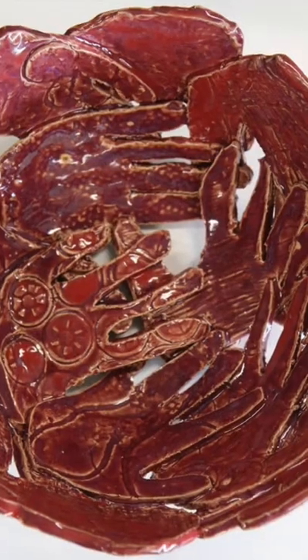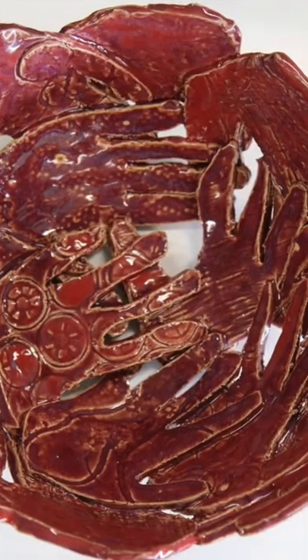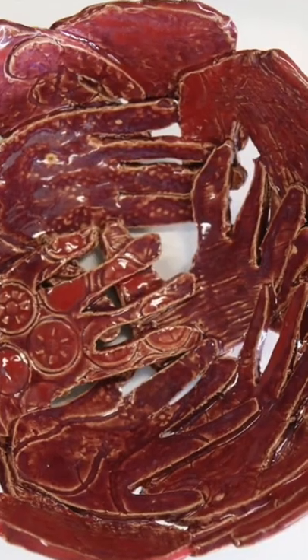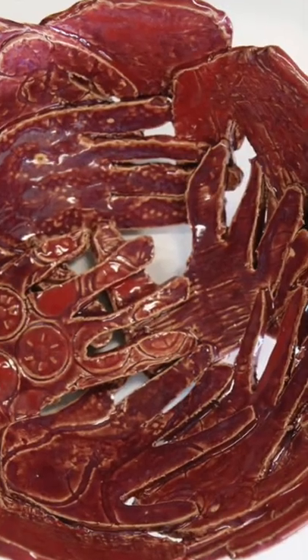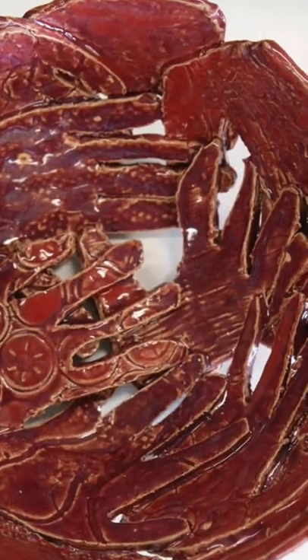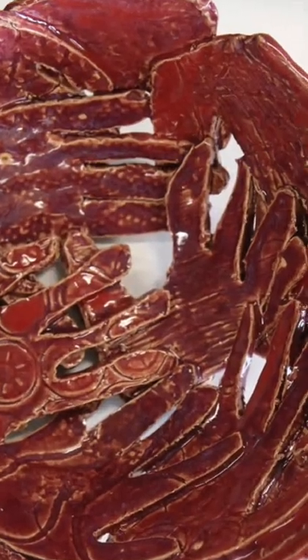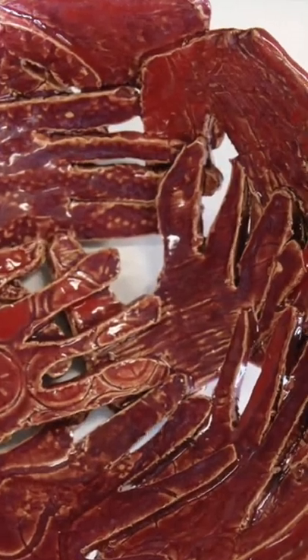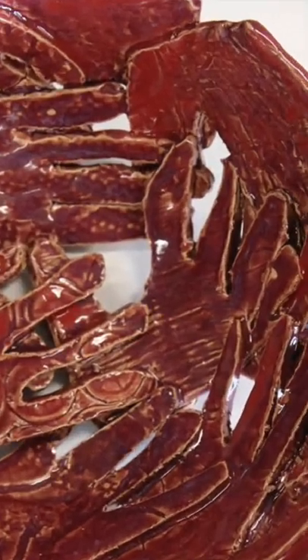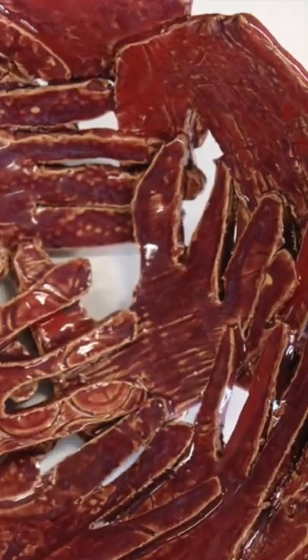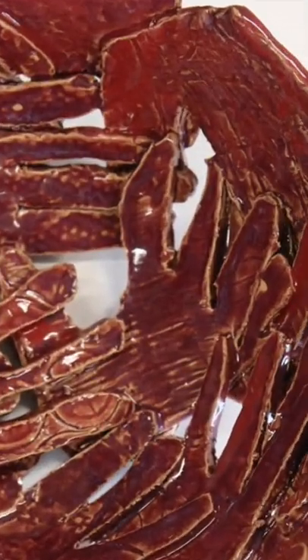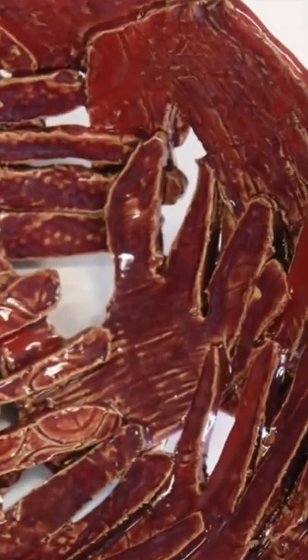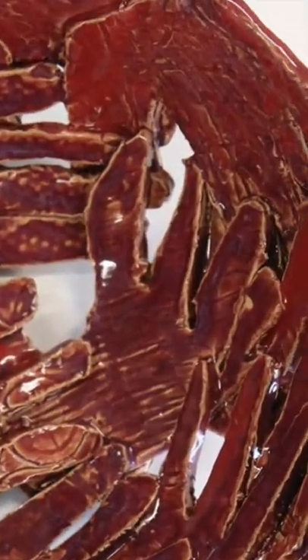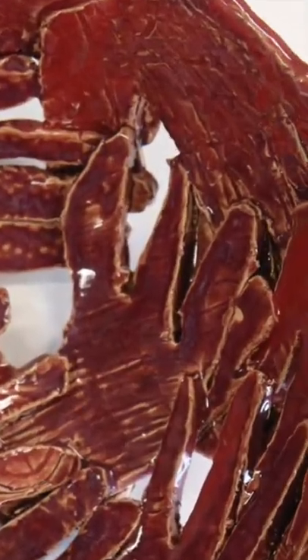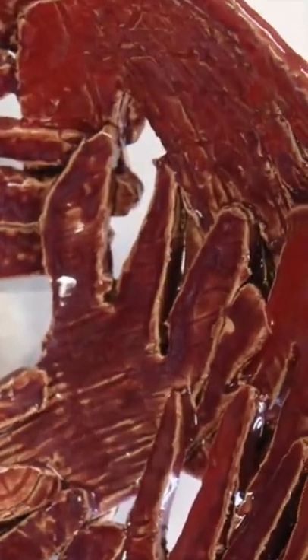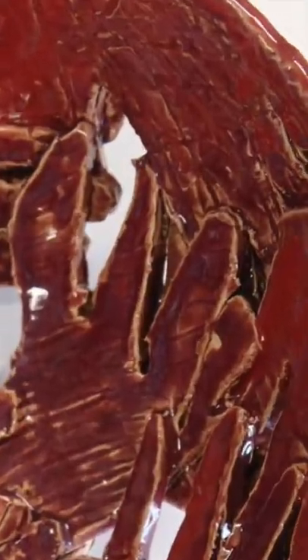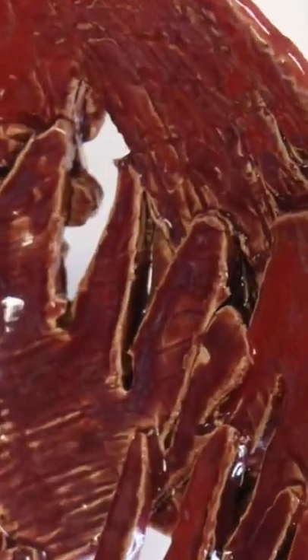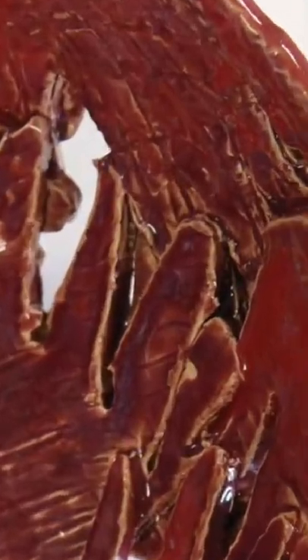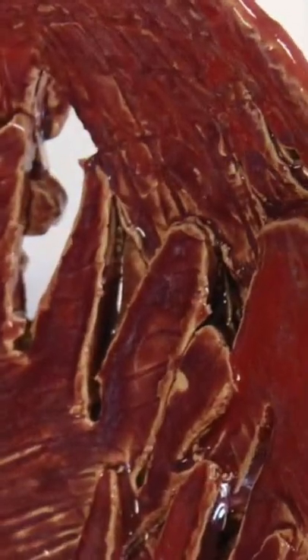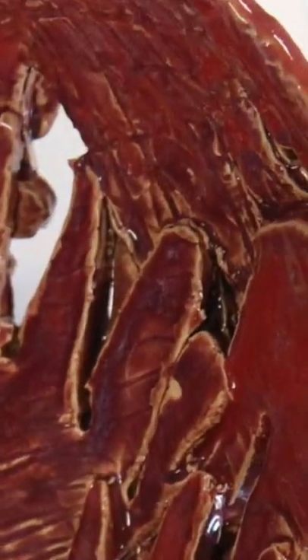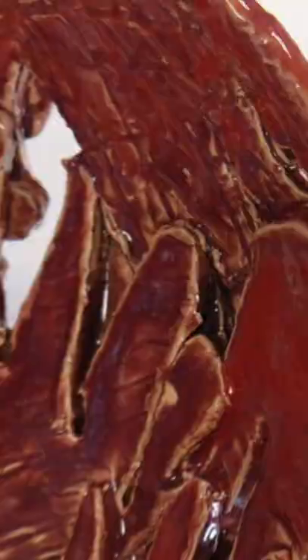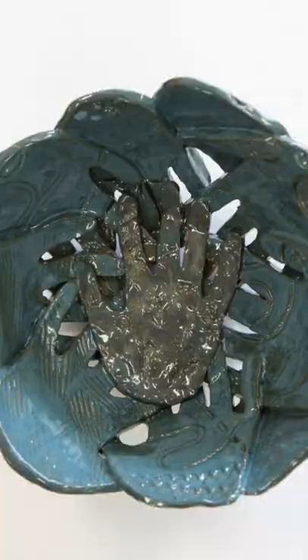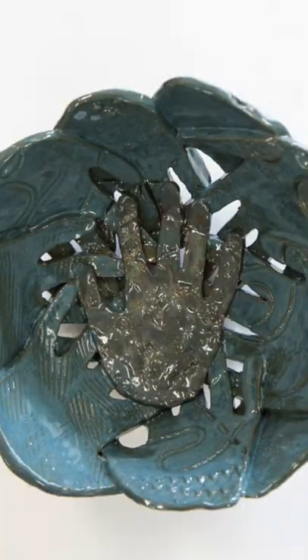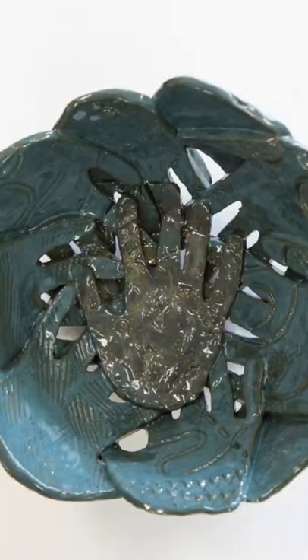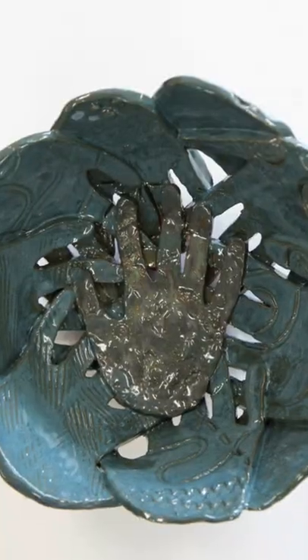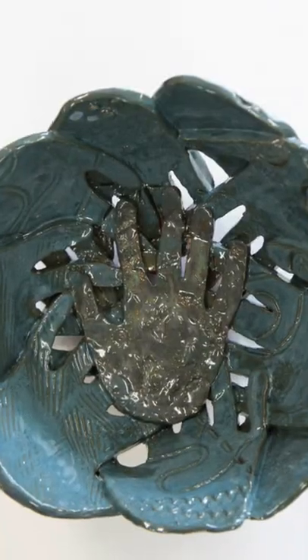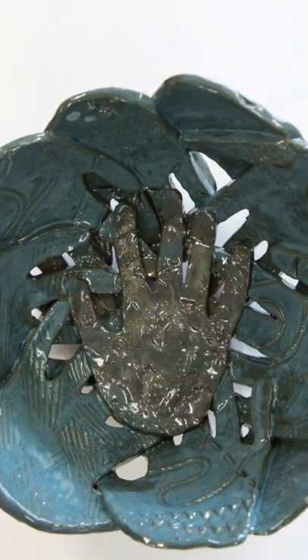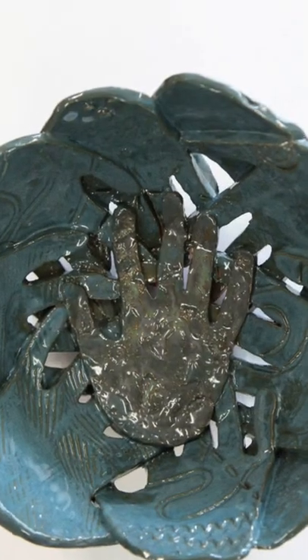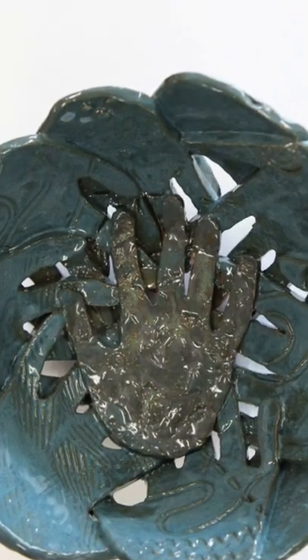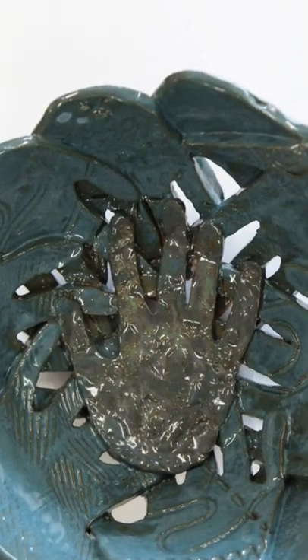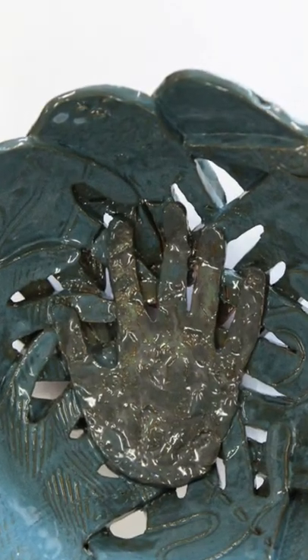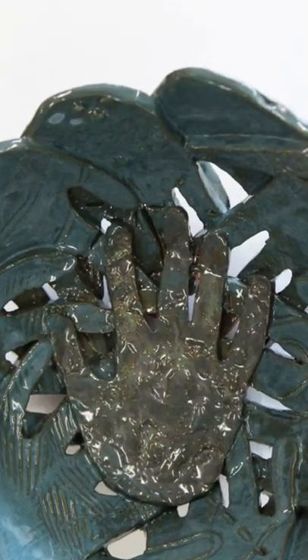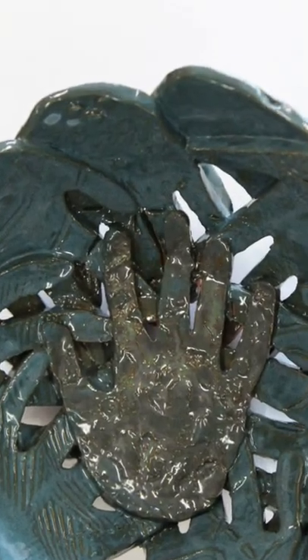Here are a few I've made in the past, glazed, and I hope these ones from this year turn out just as nice.